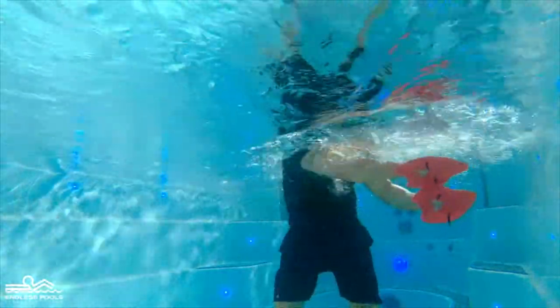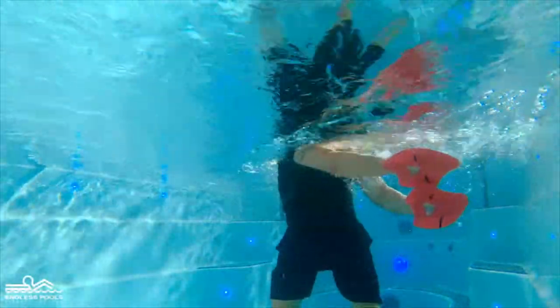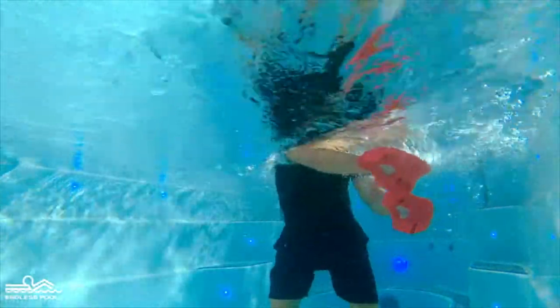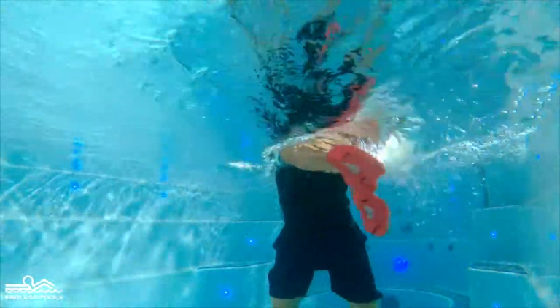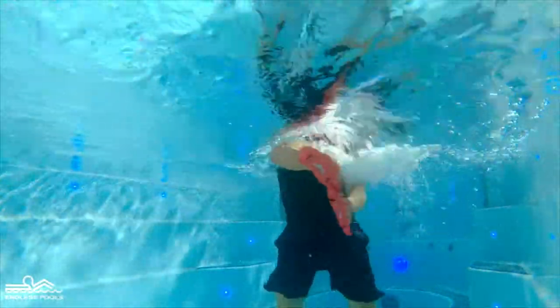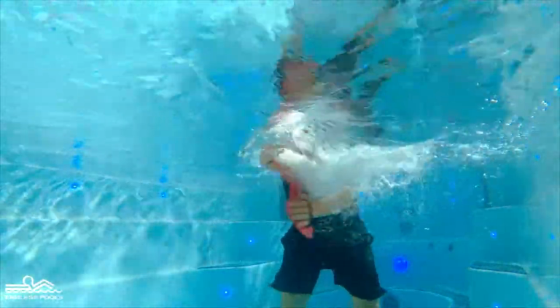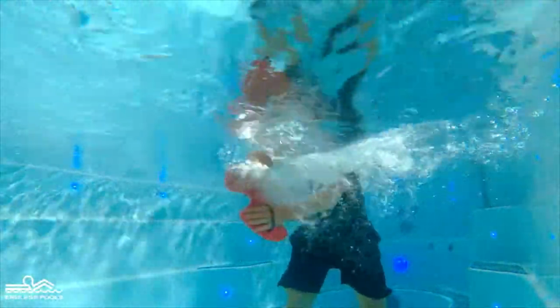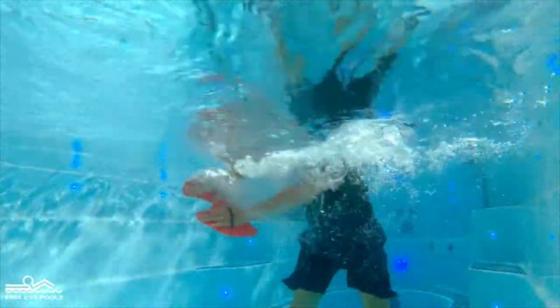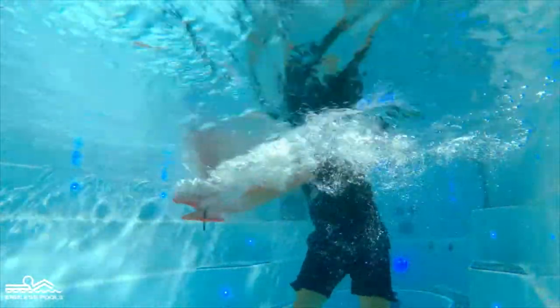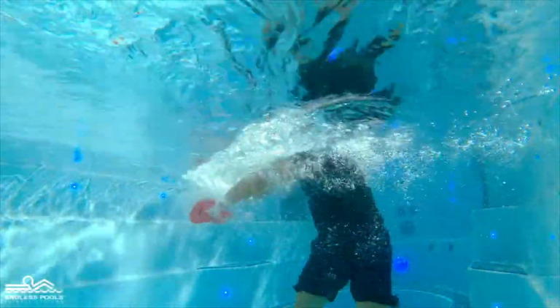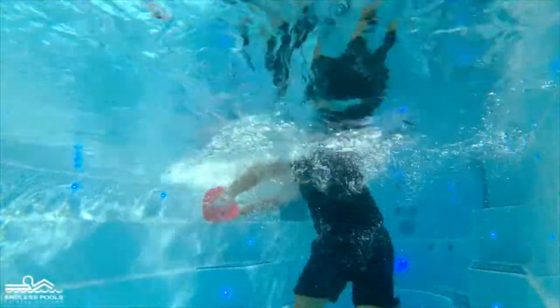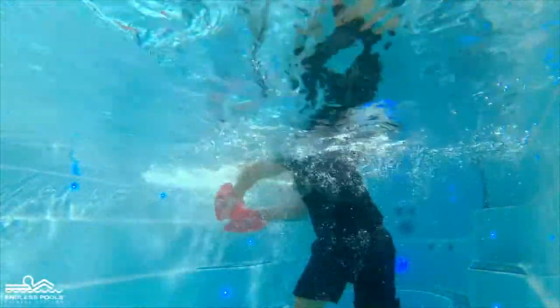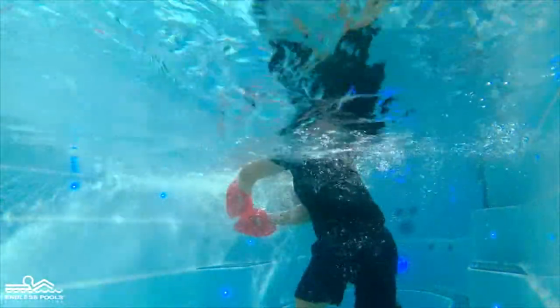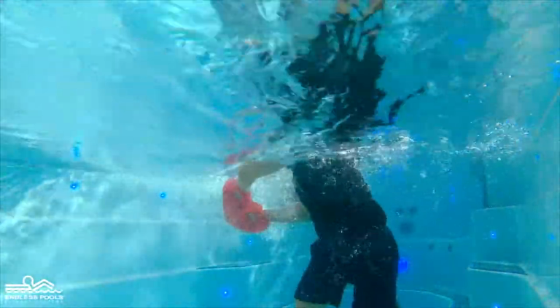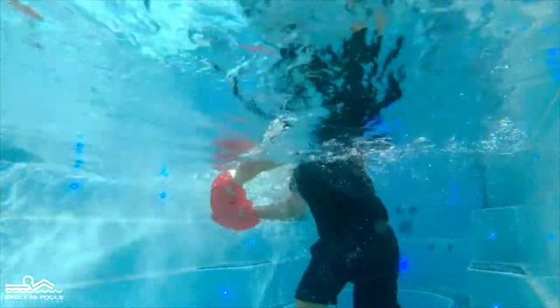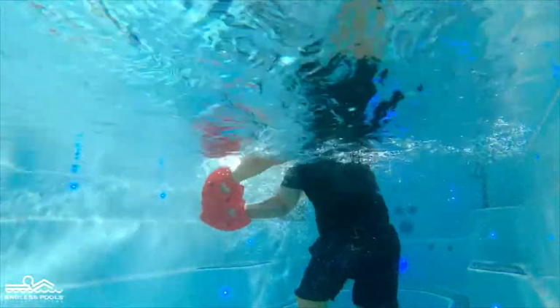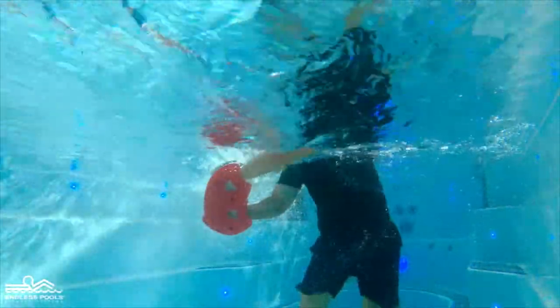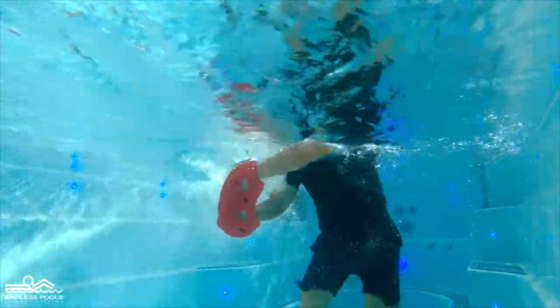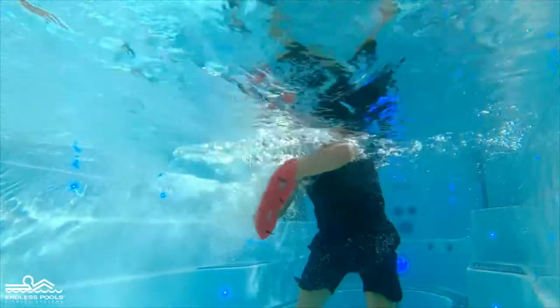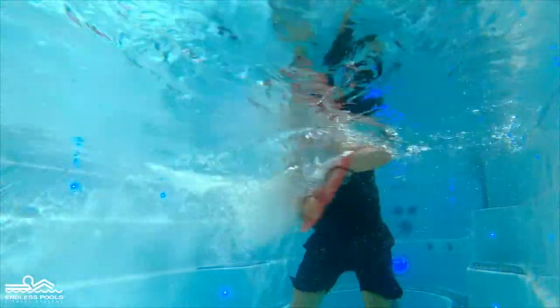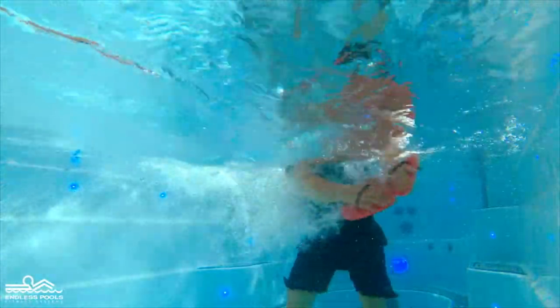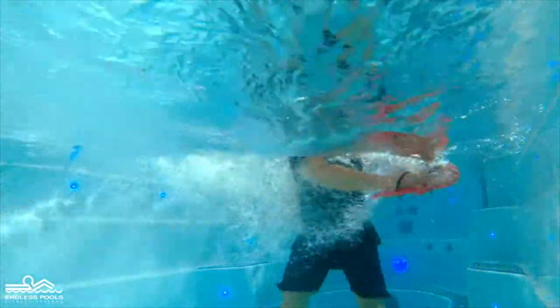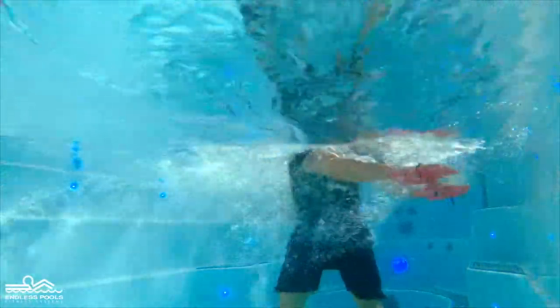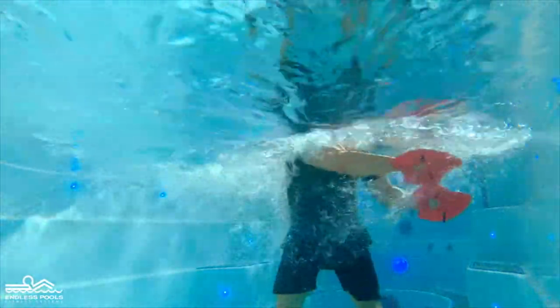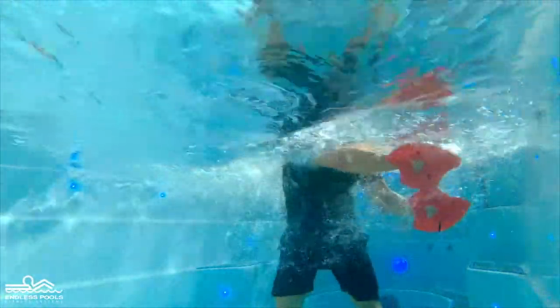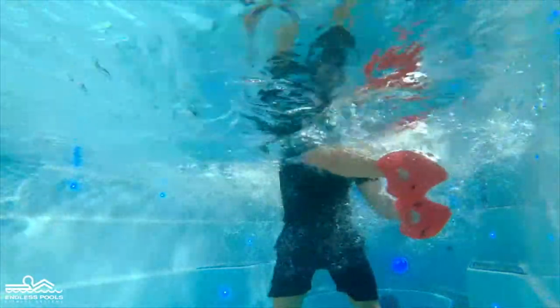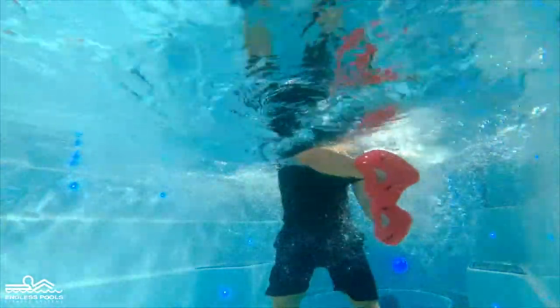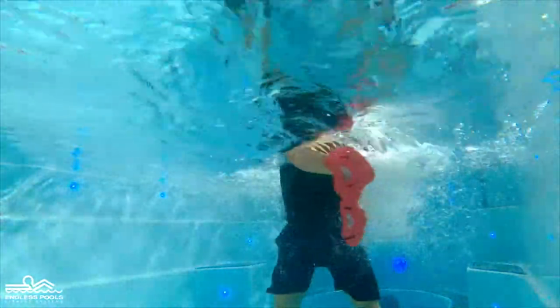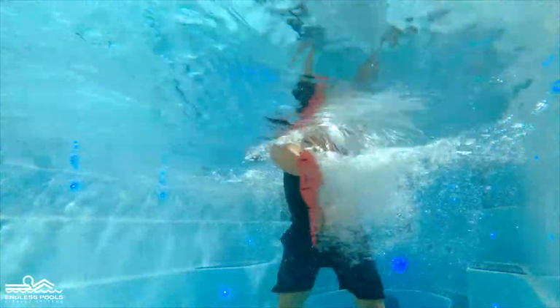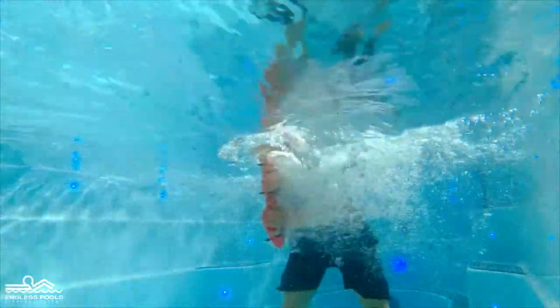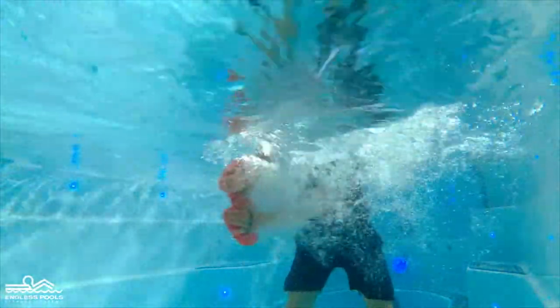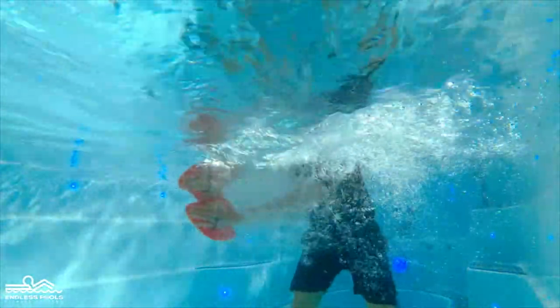Start the exercise by pushing the water from left to right. Make sure to maintain a long spine during the exercise.